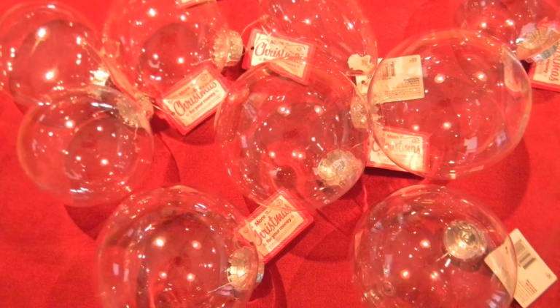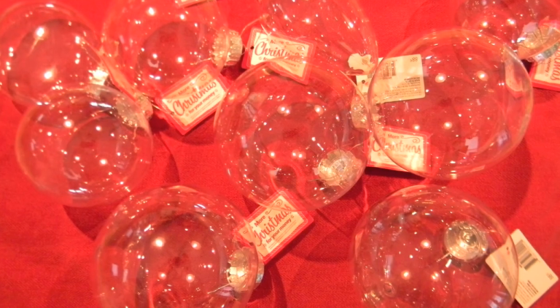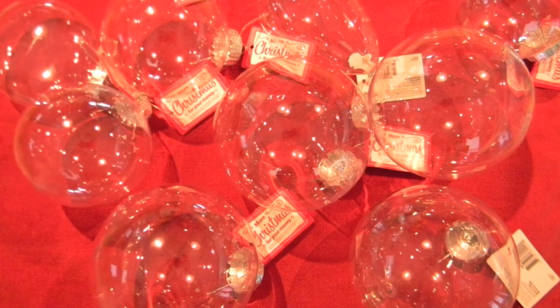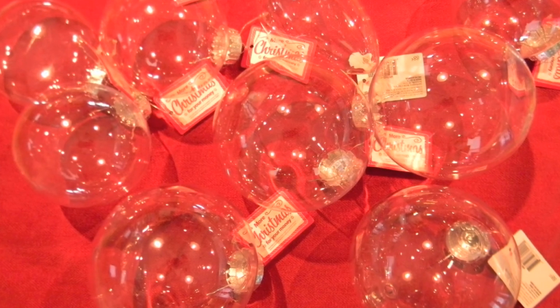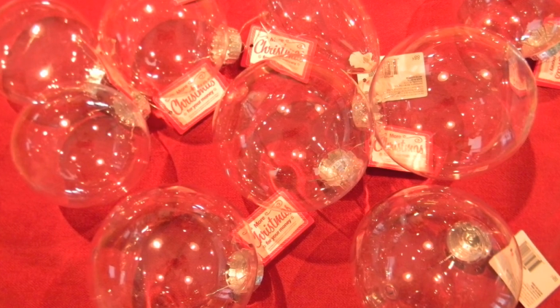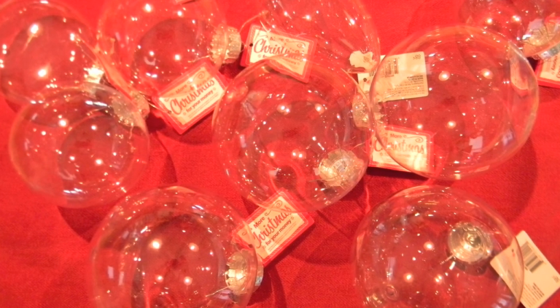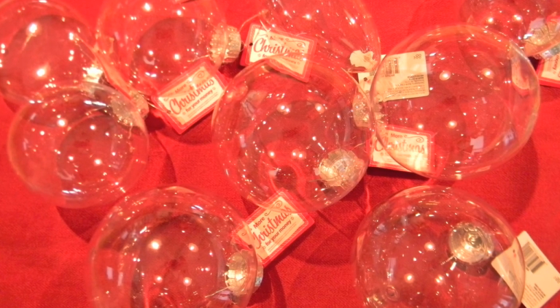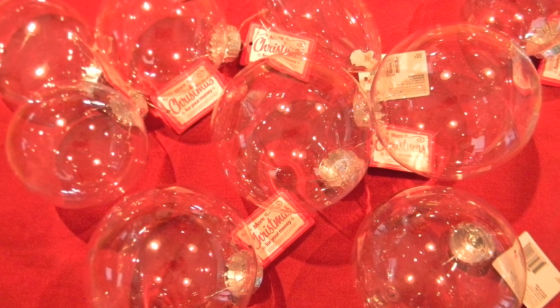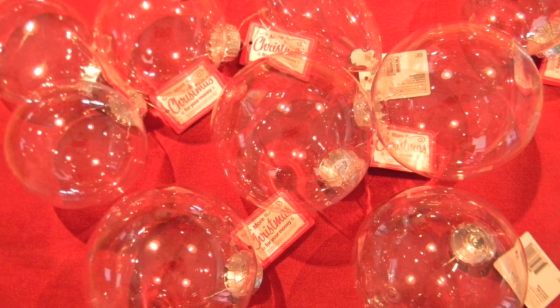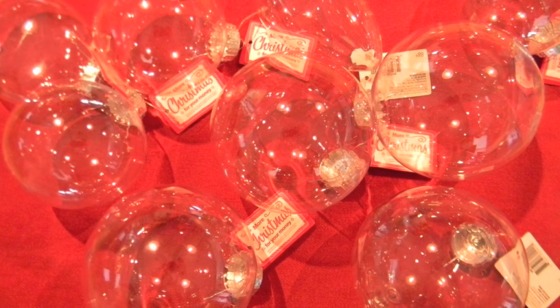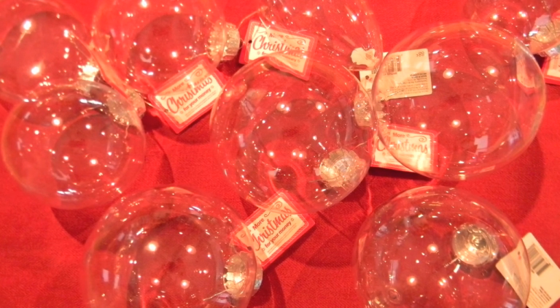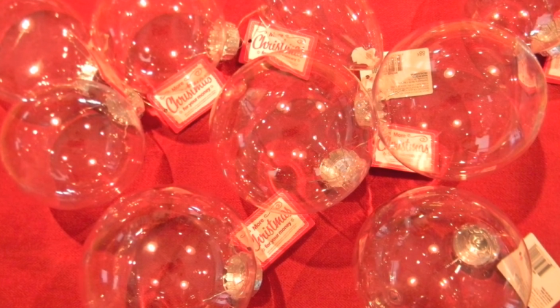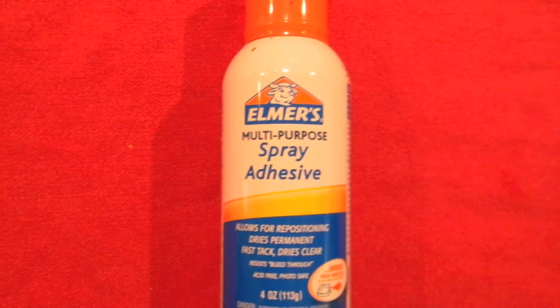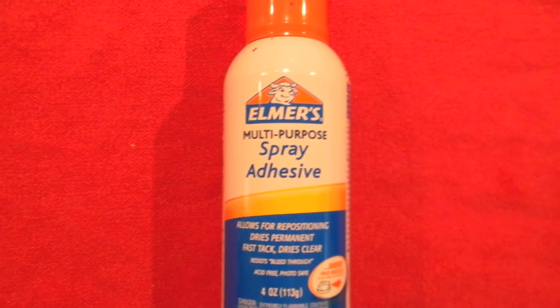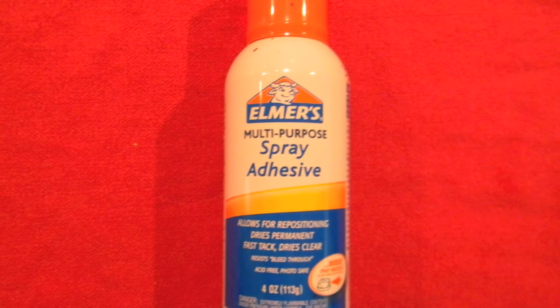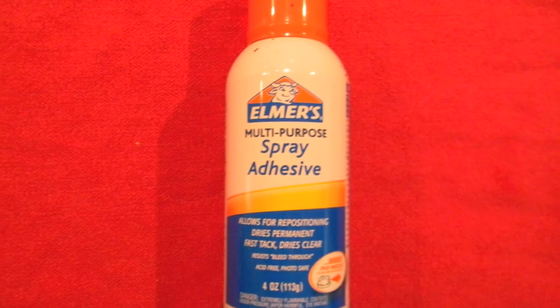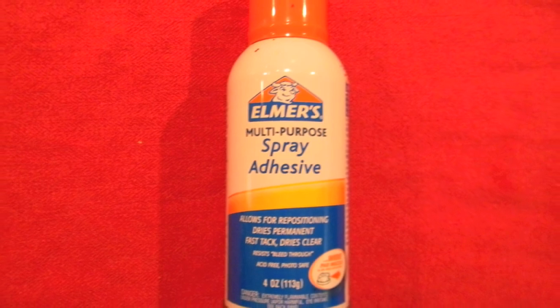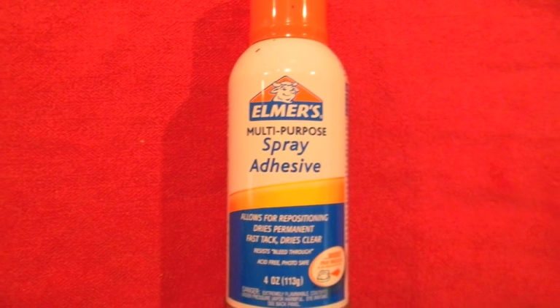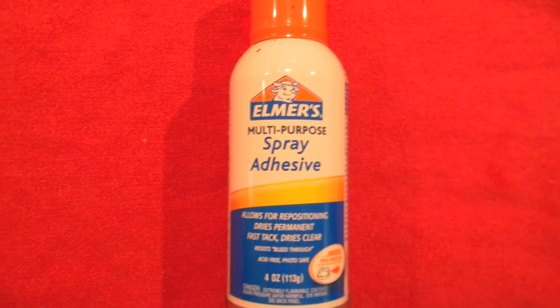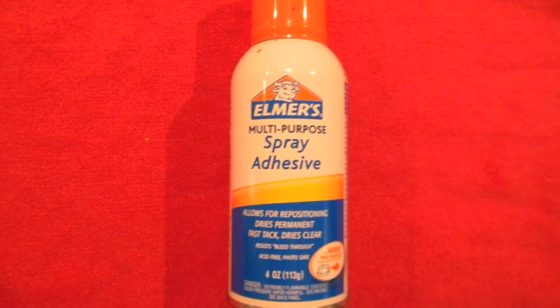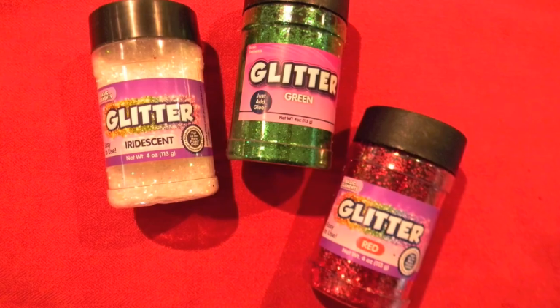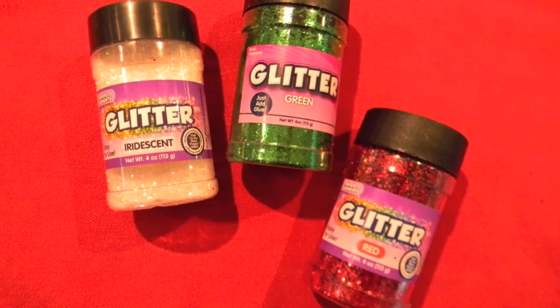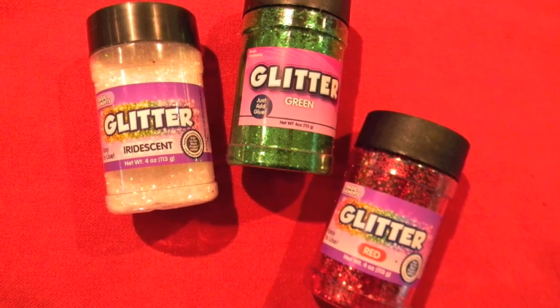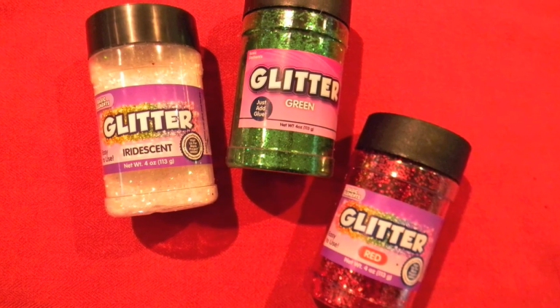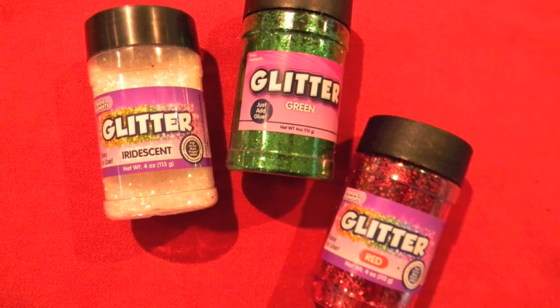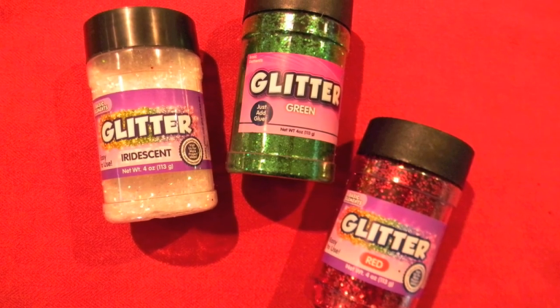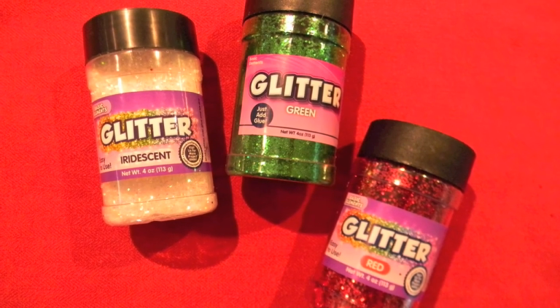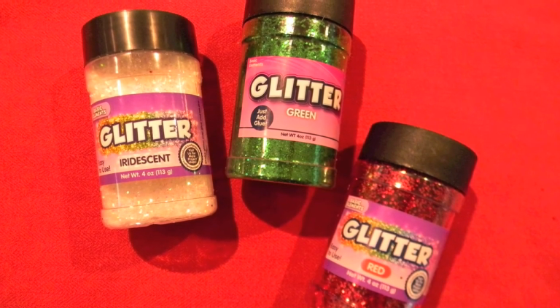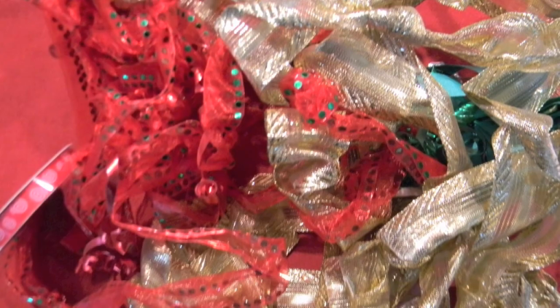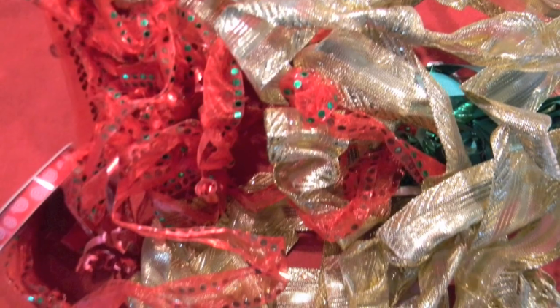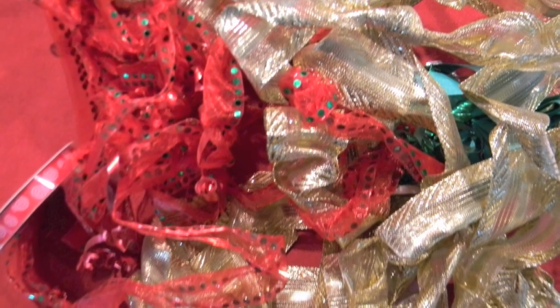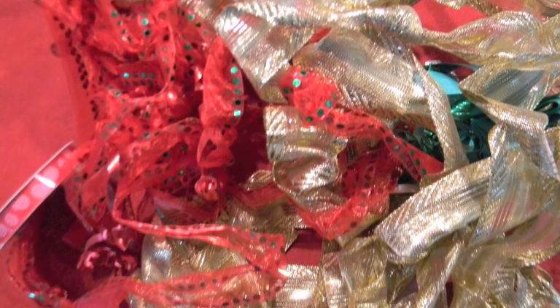So for the first craft you need empty plastic ornaments, spray glue, glitter, and ribbons.